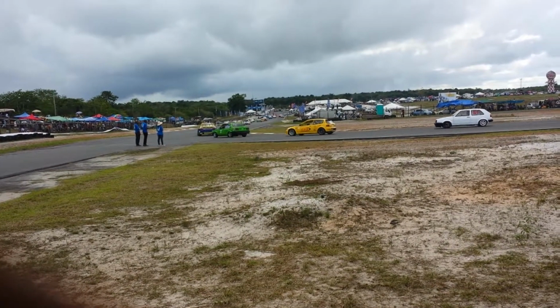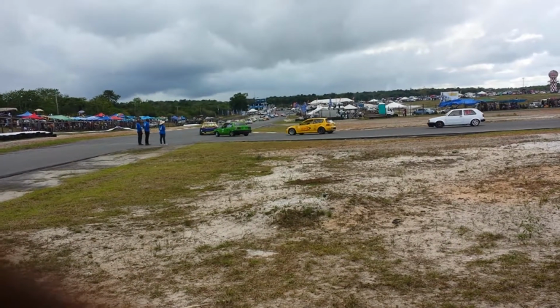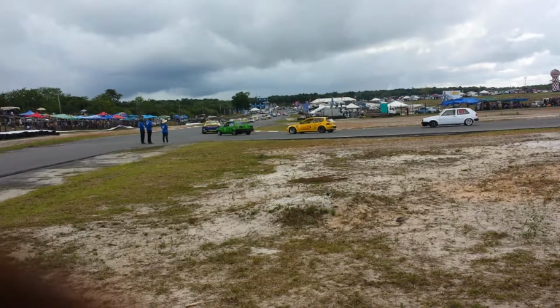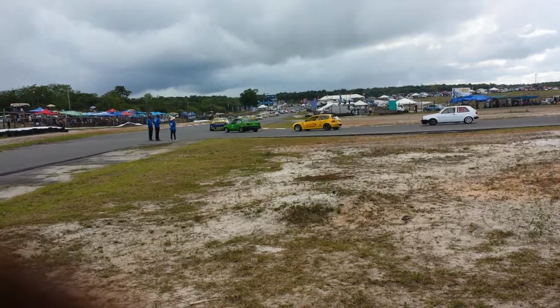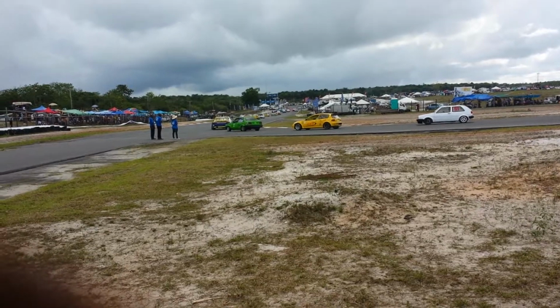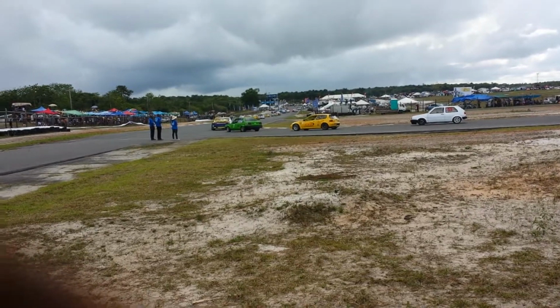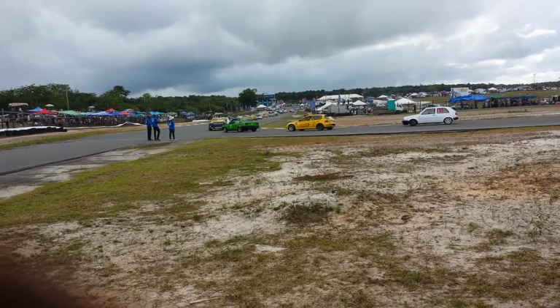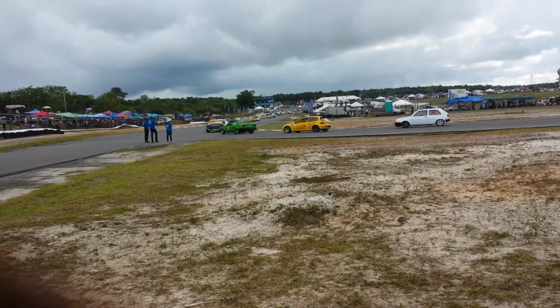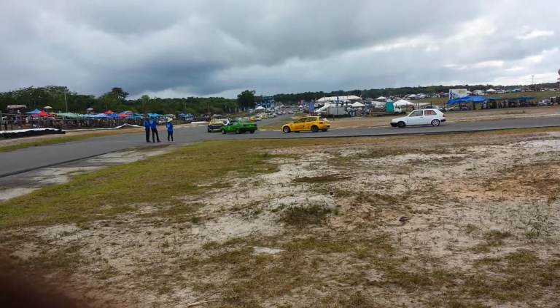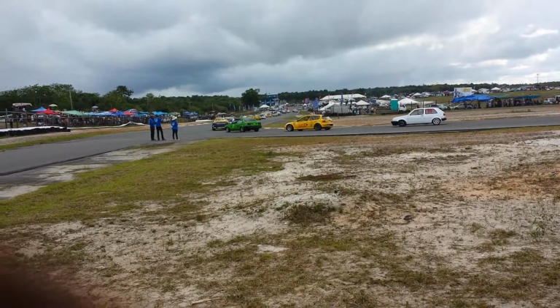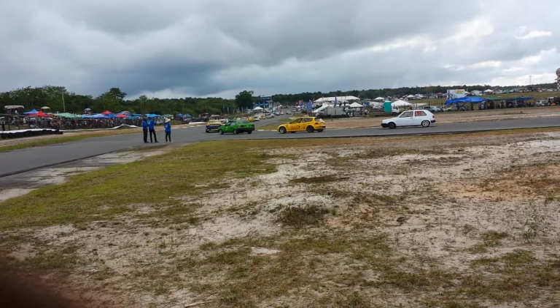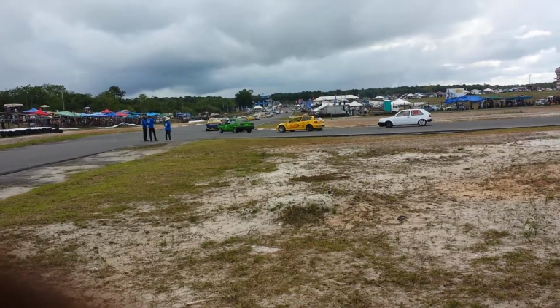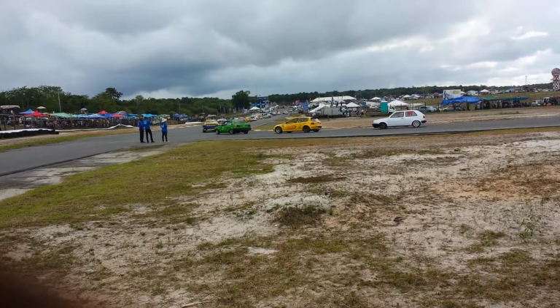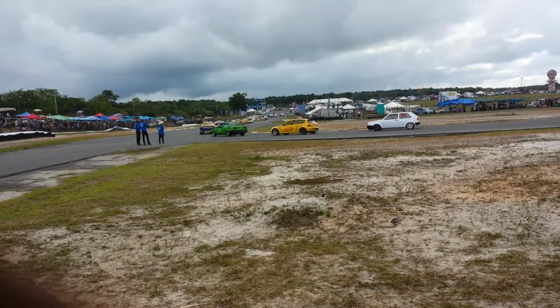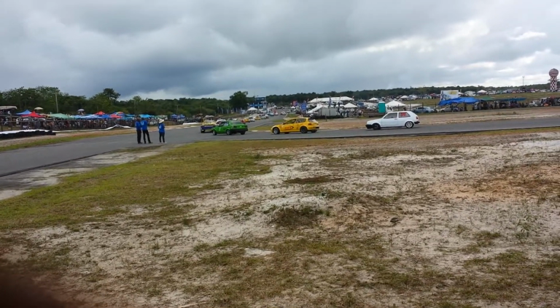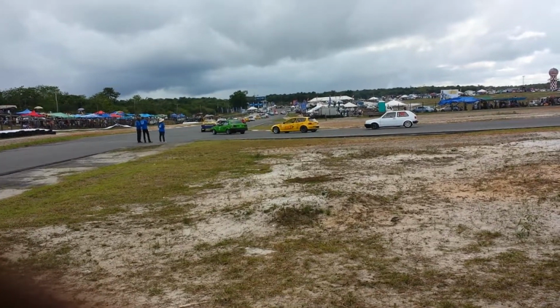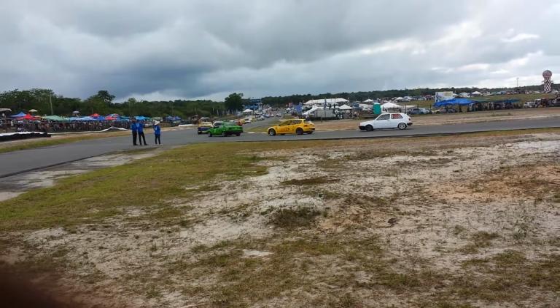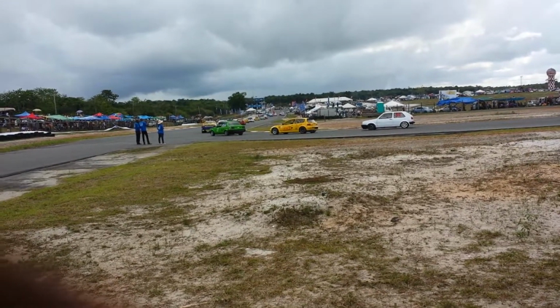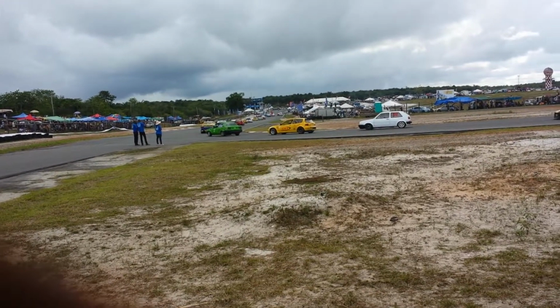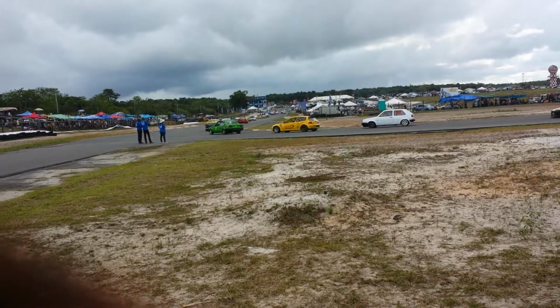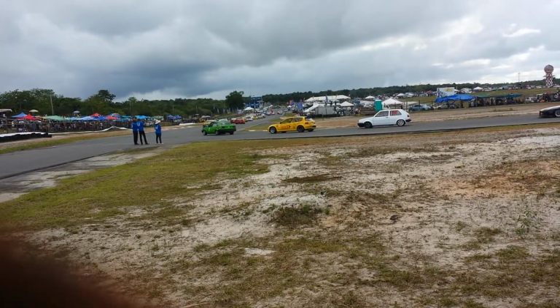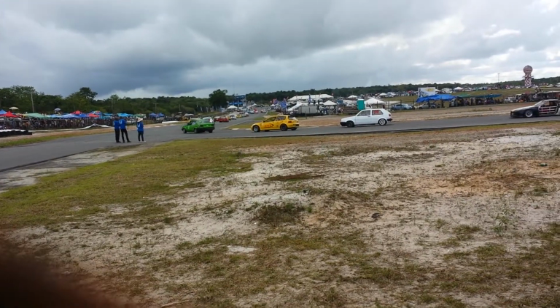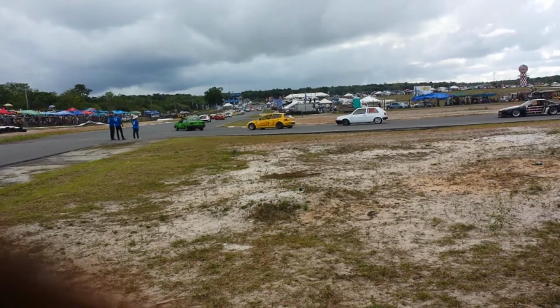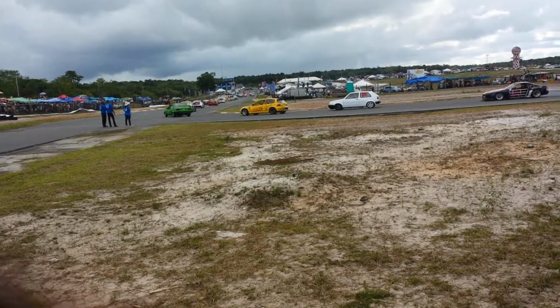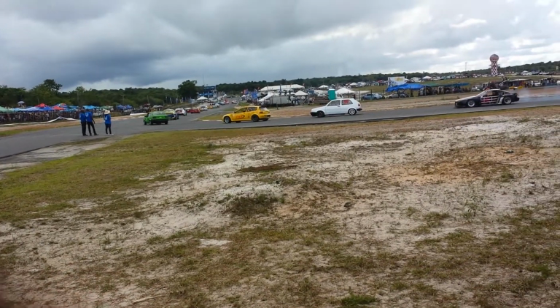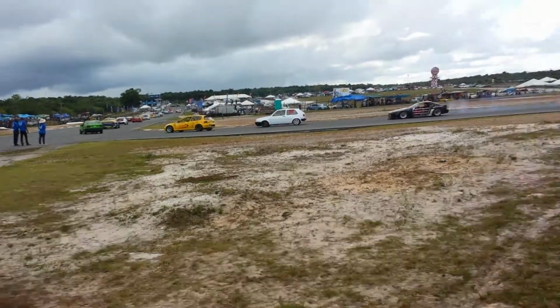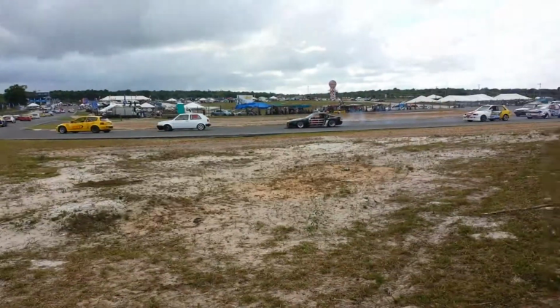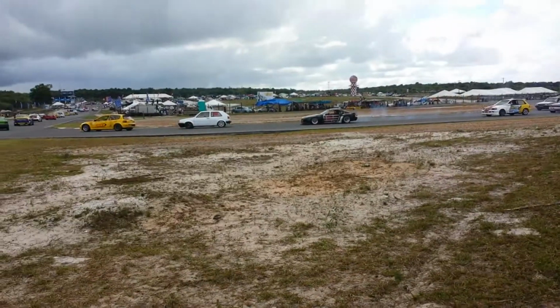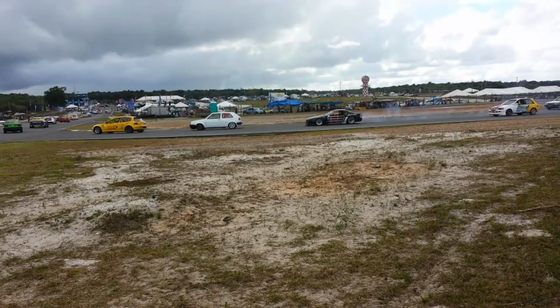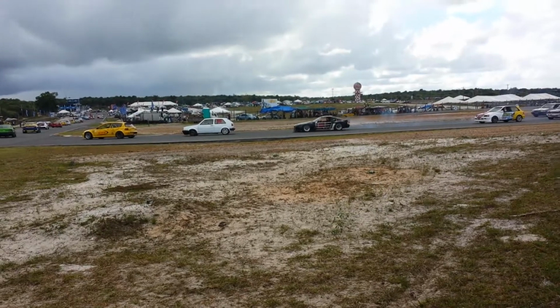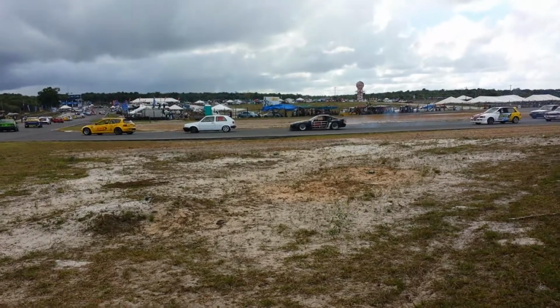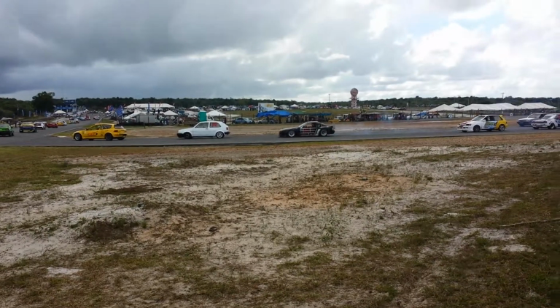Holy shit, look at what's that one there, right? That's a Mark 72, you know? That's a second gen.